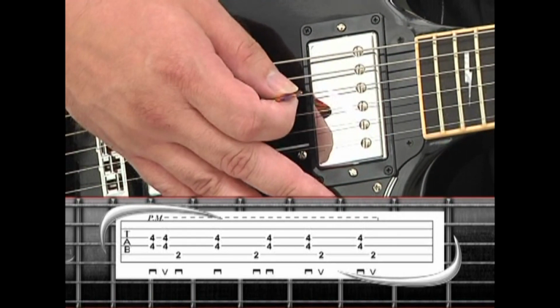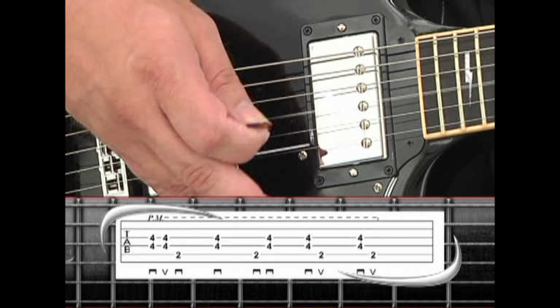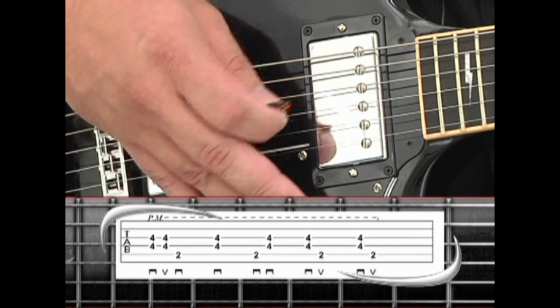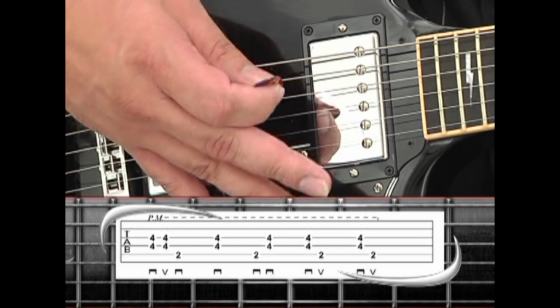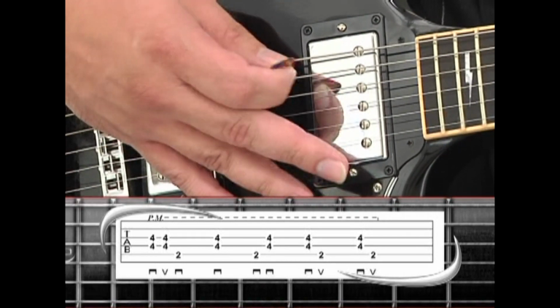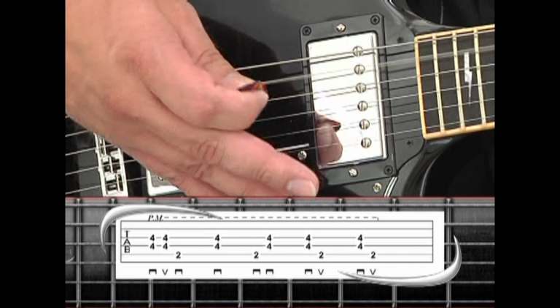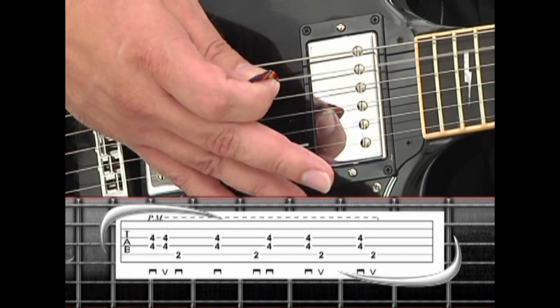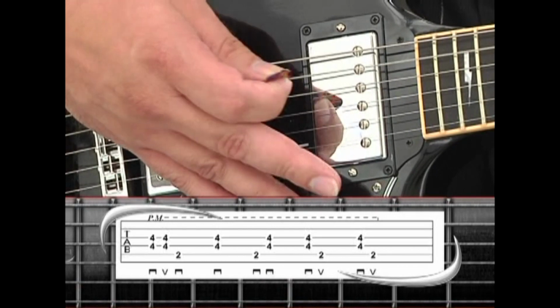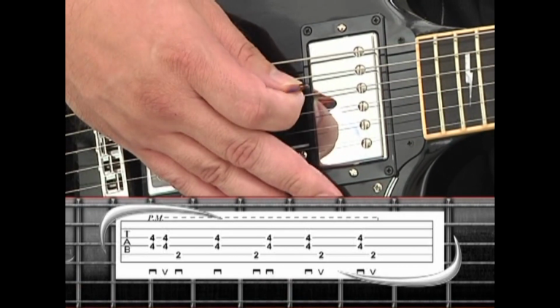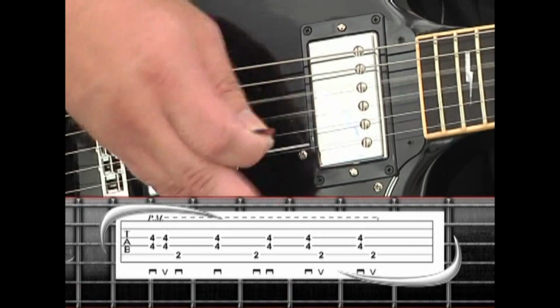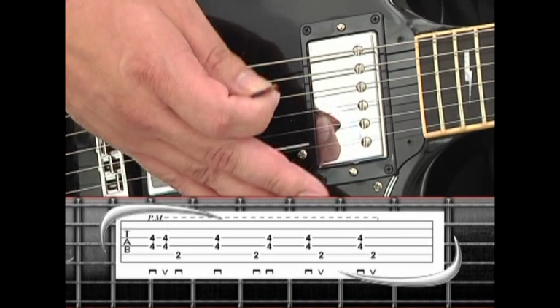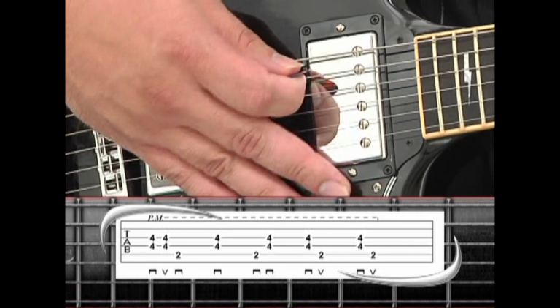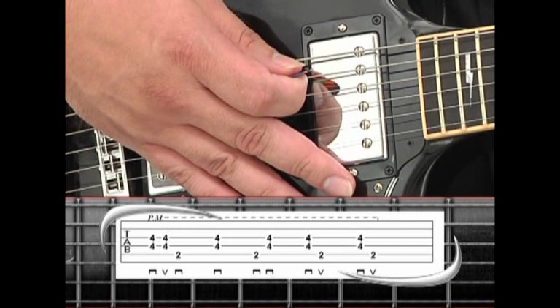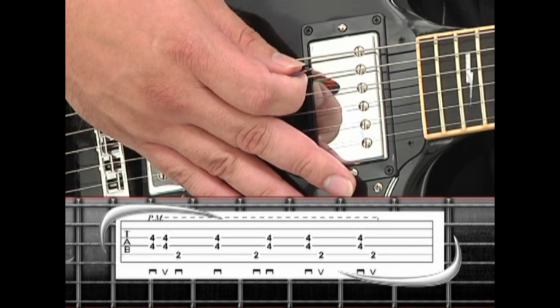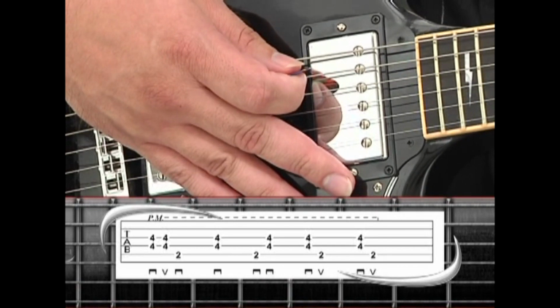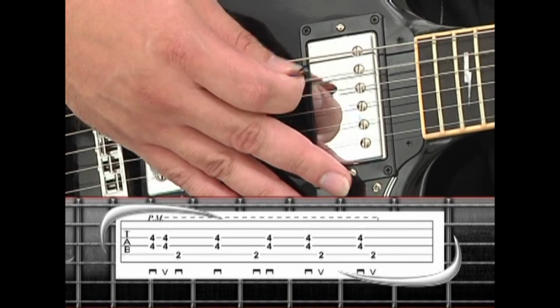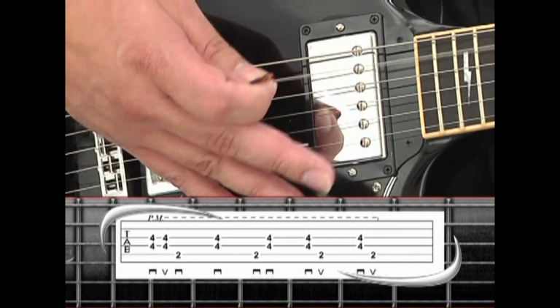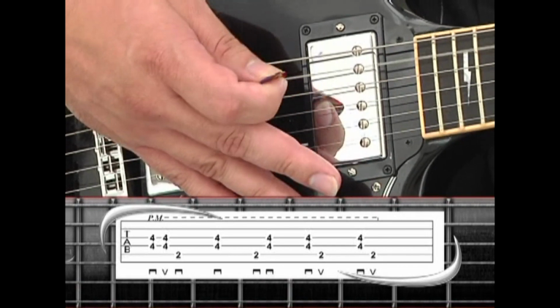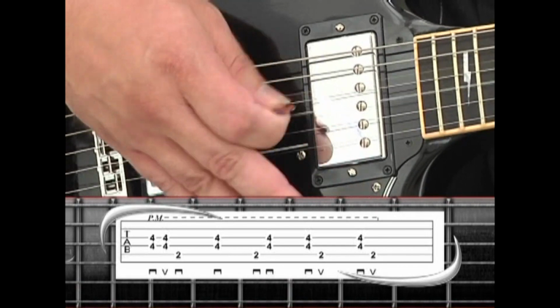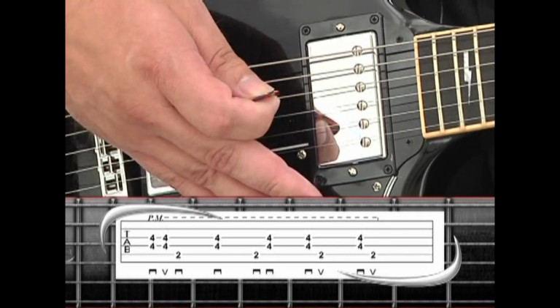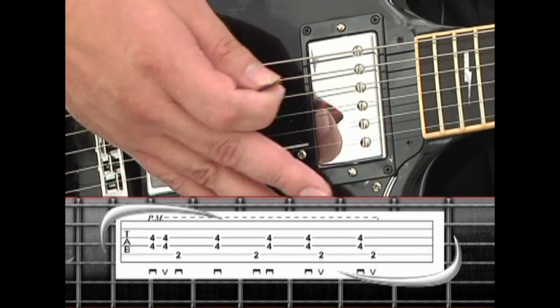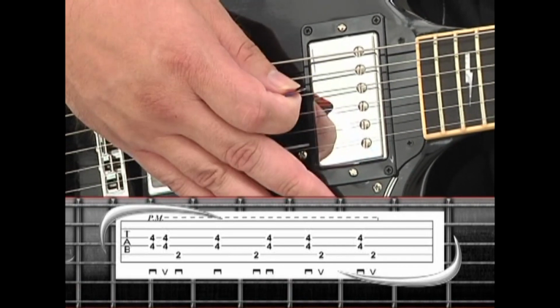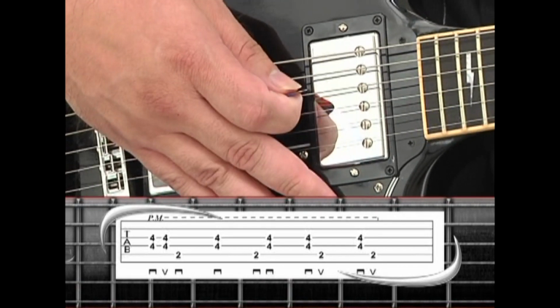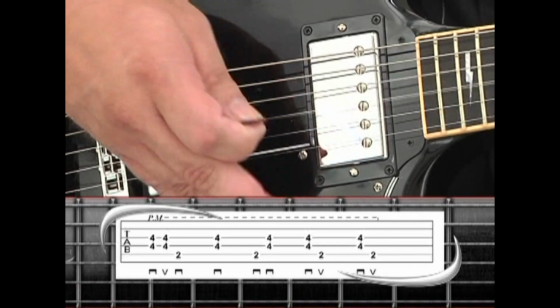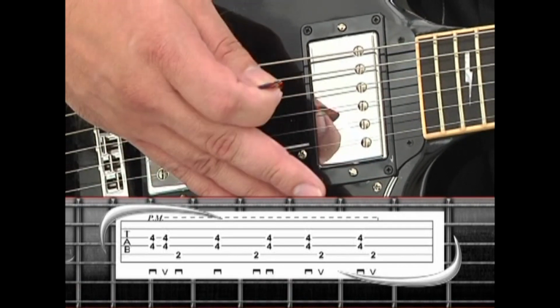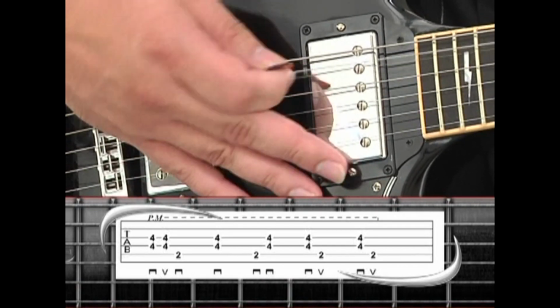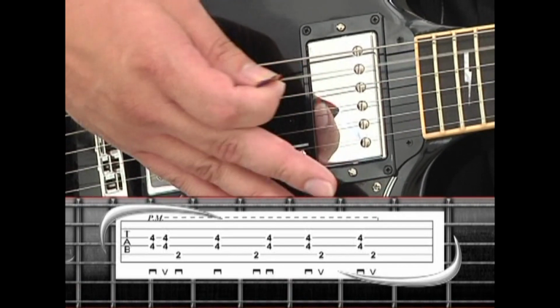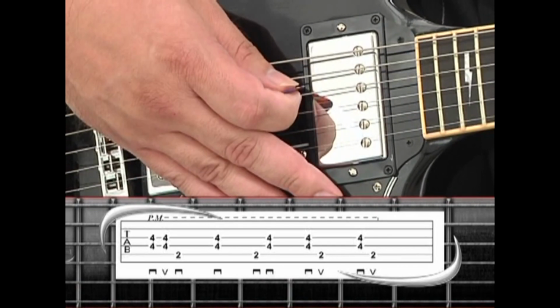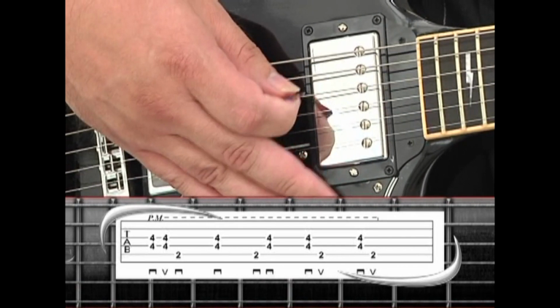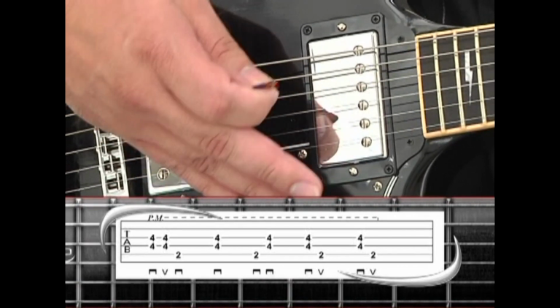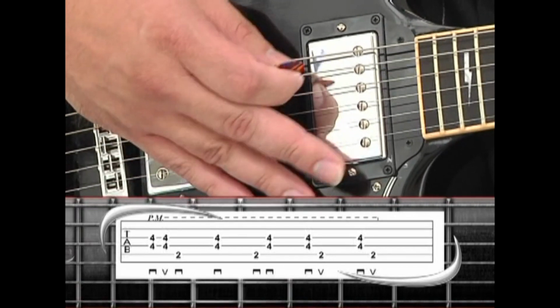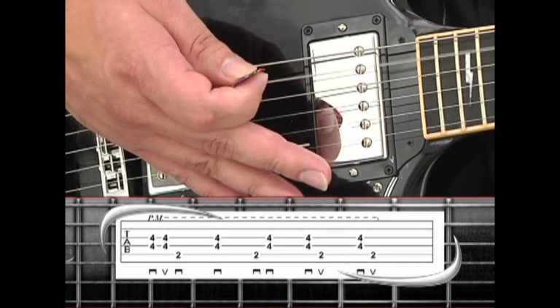The full strumming sequence is: down, up, down, down, down, down, down, down, up, down, up.